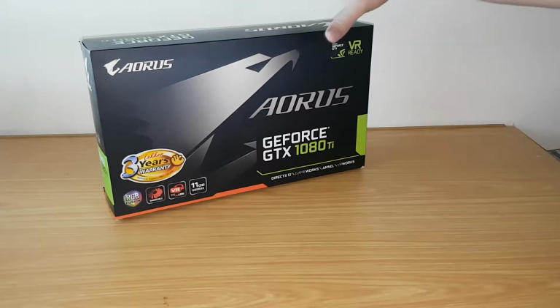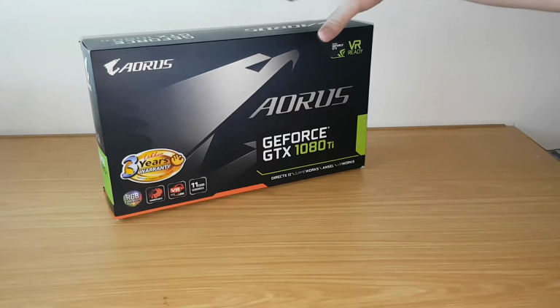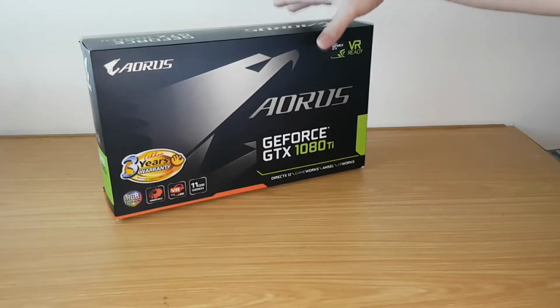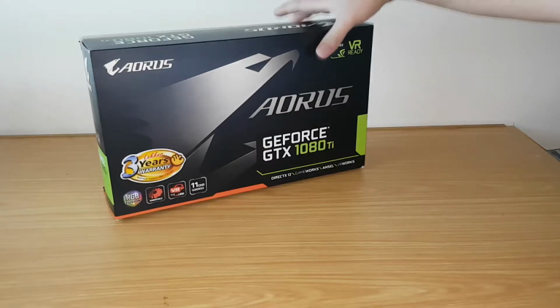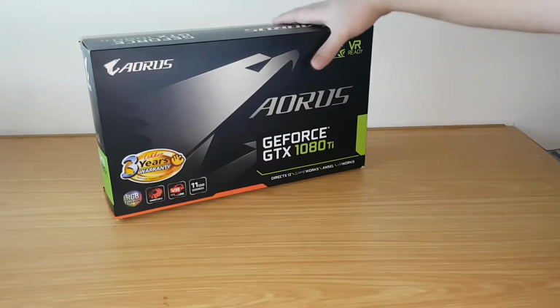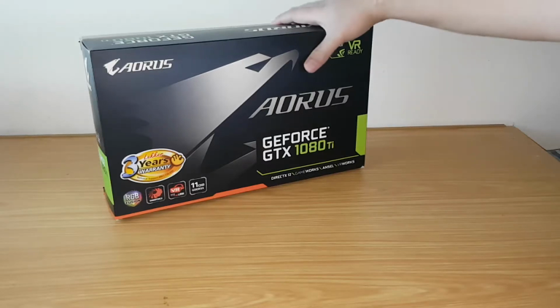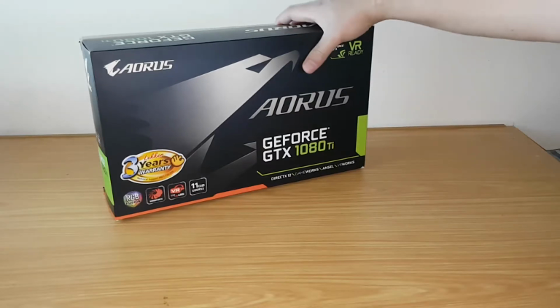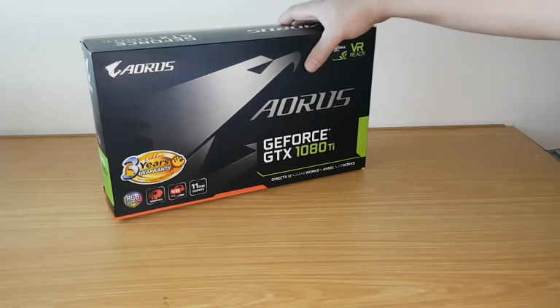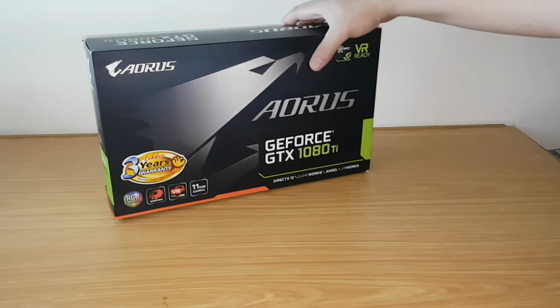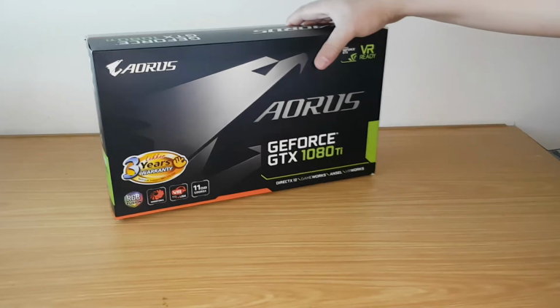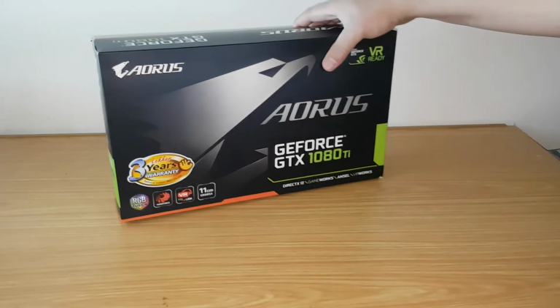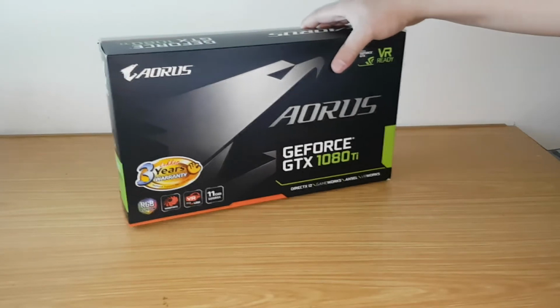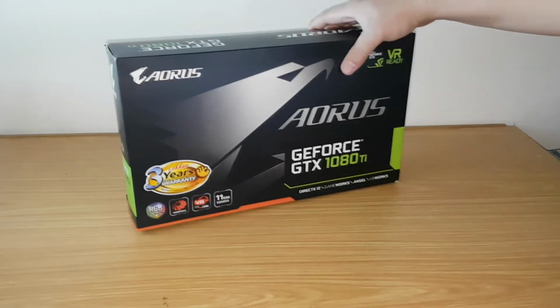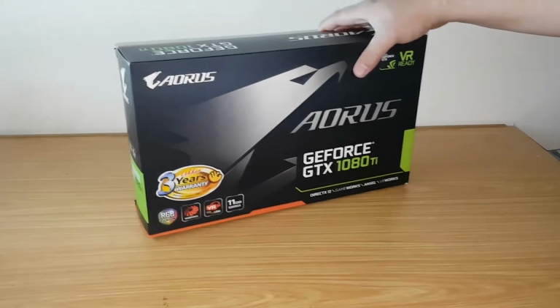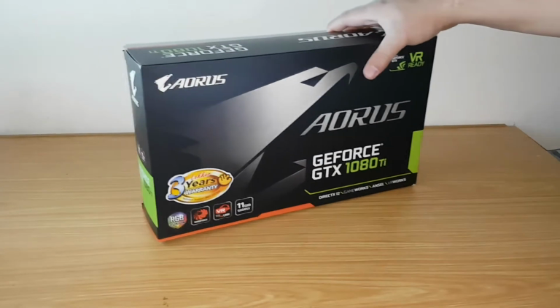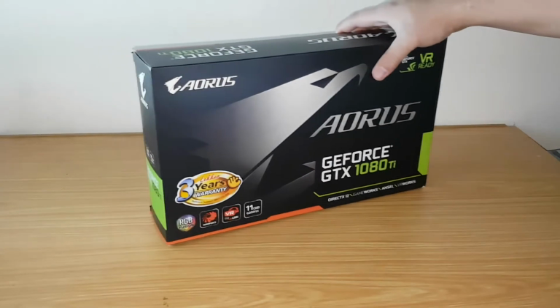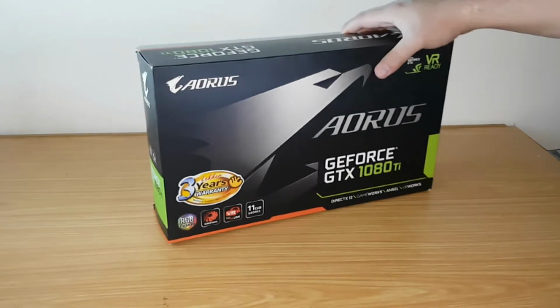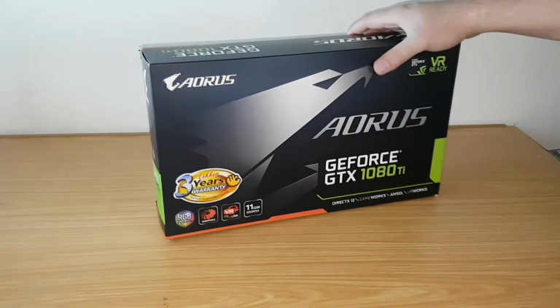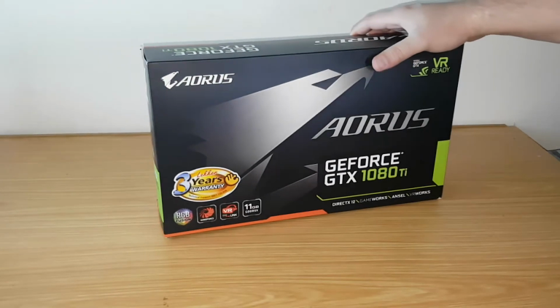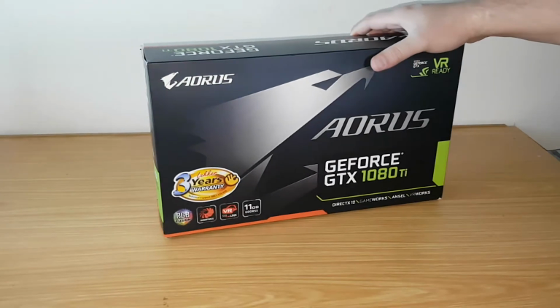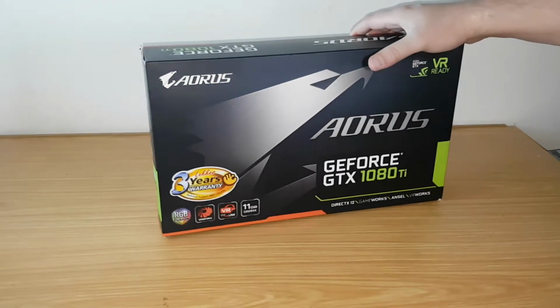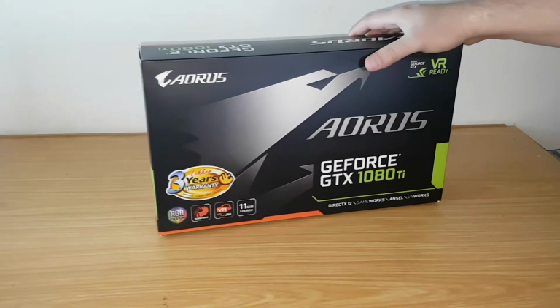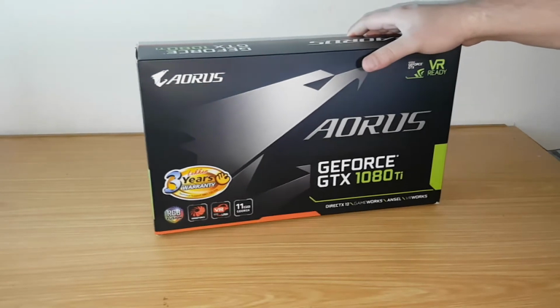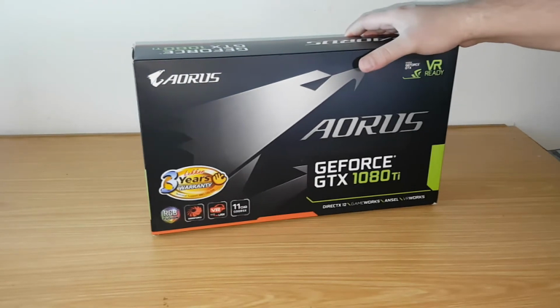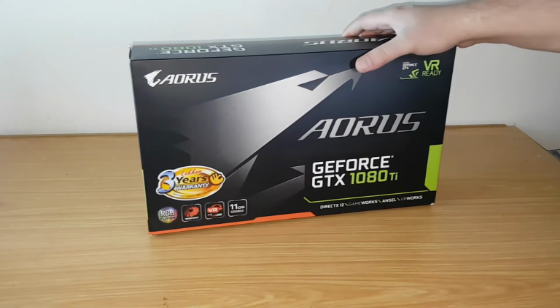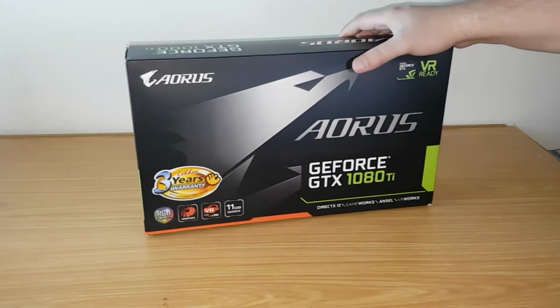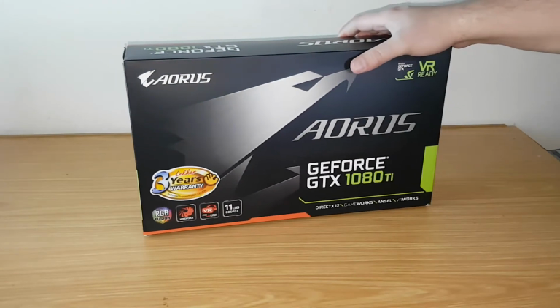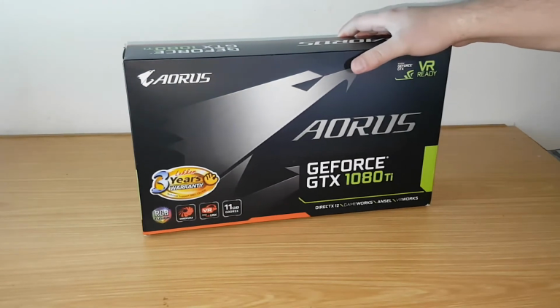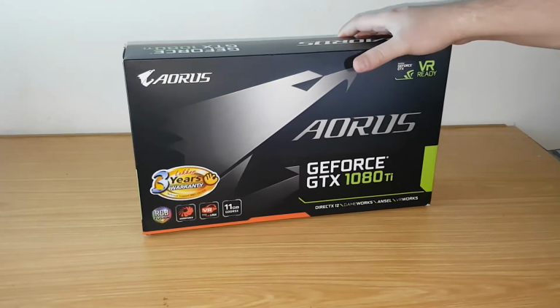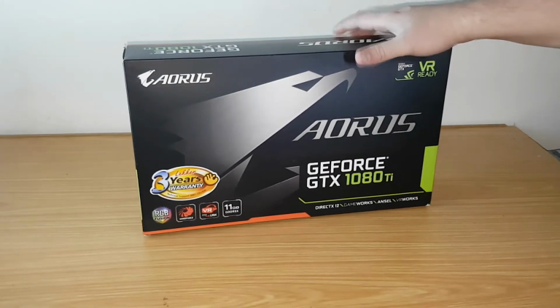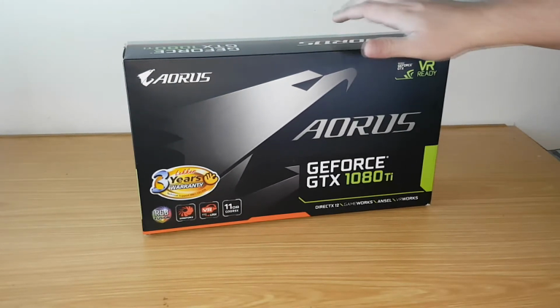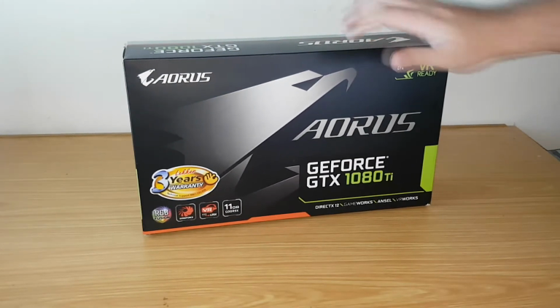Hello guys, today I'm going to unbox the Gigabyte Aorus GeForce GTX 1080 Ti.